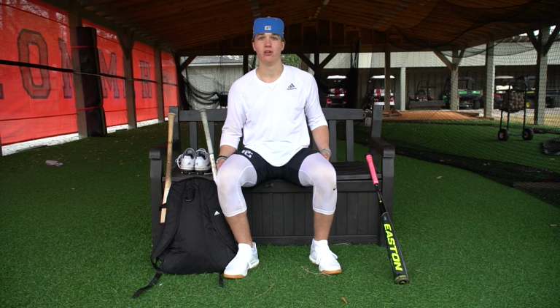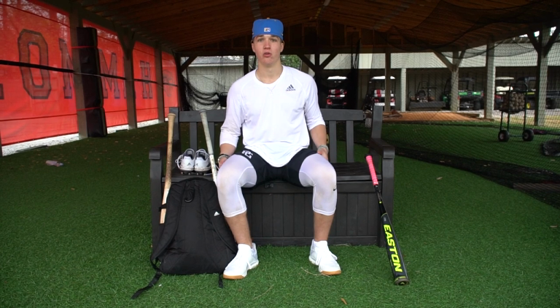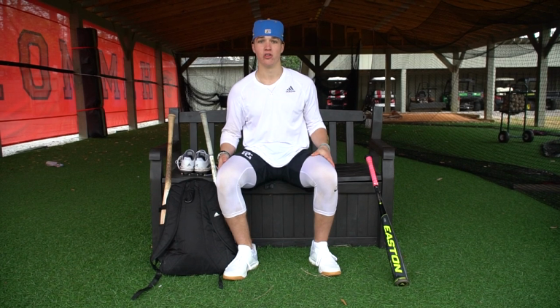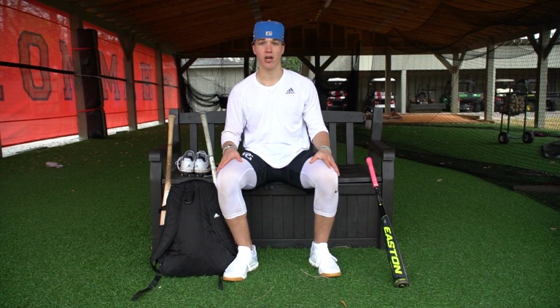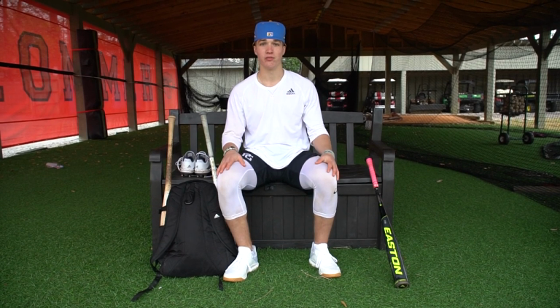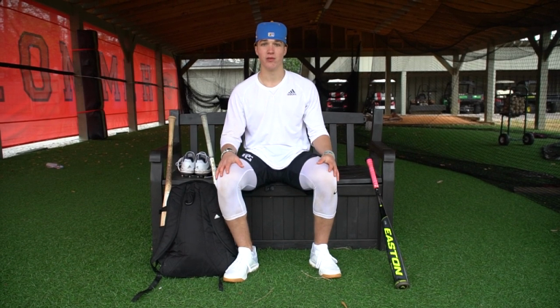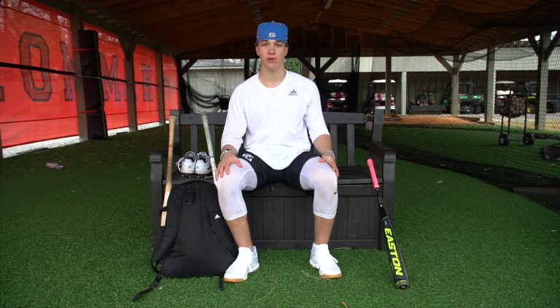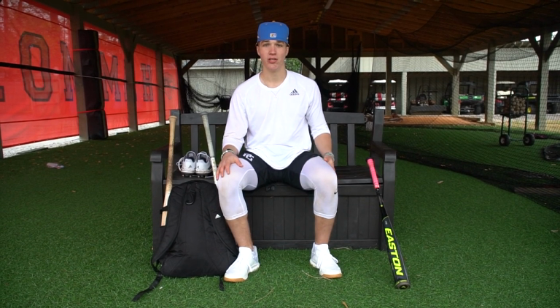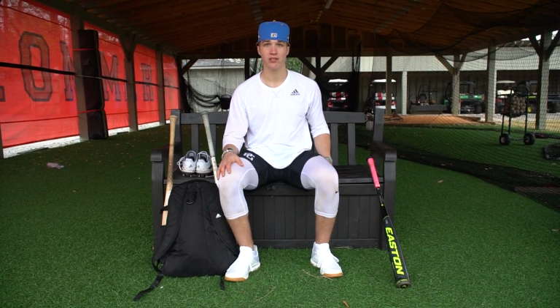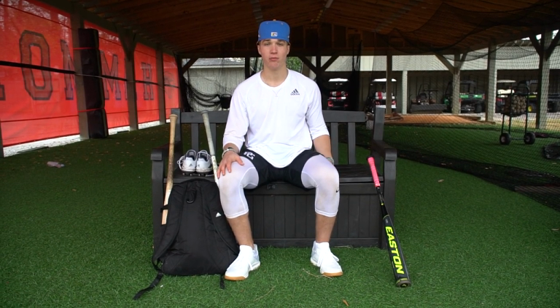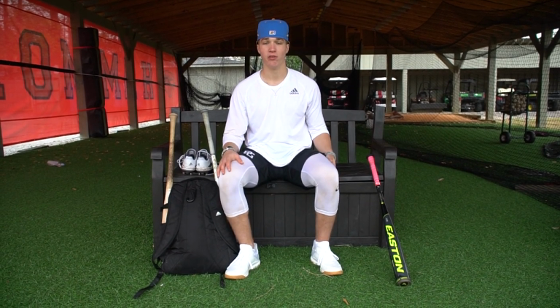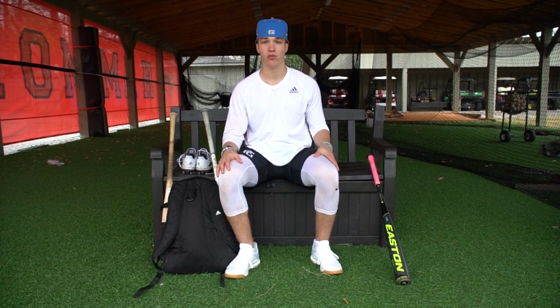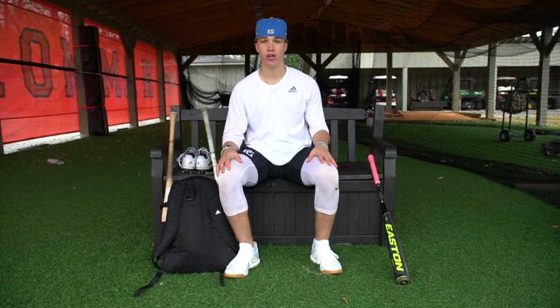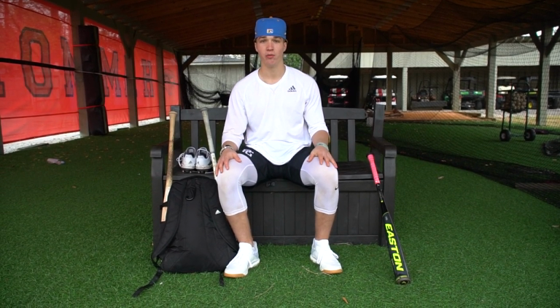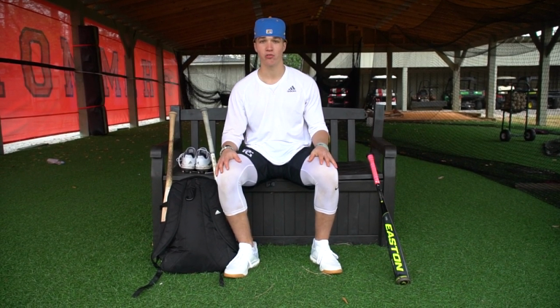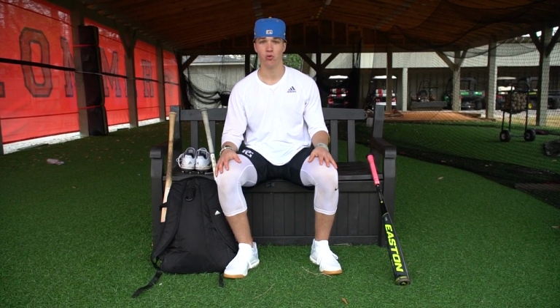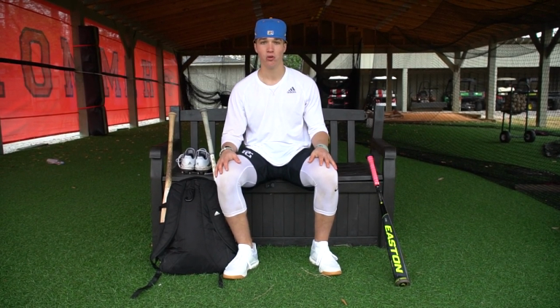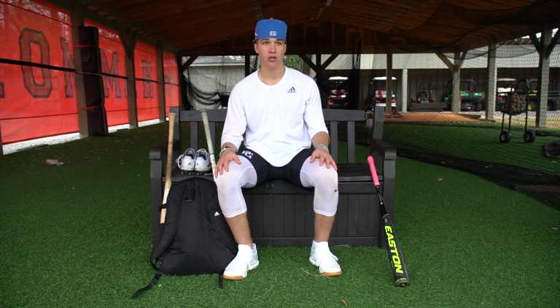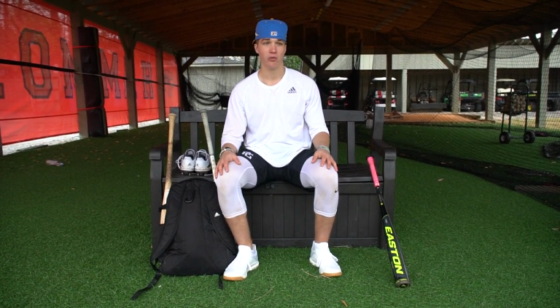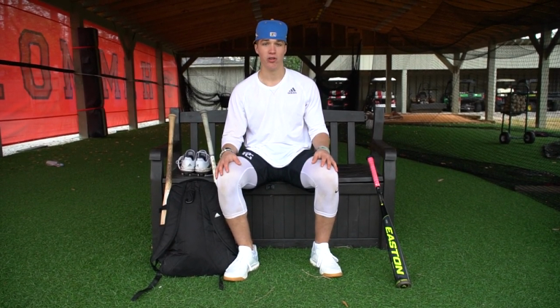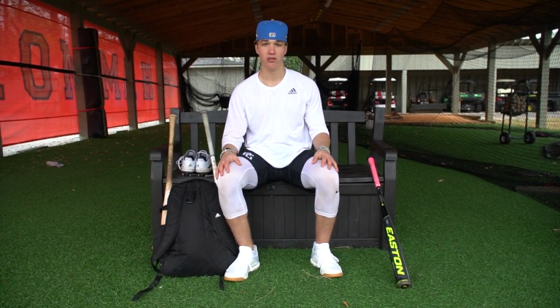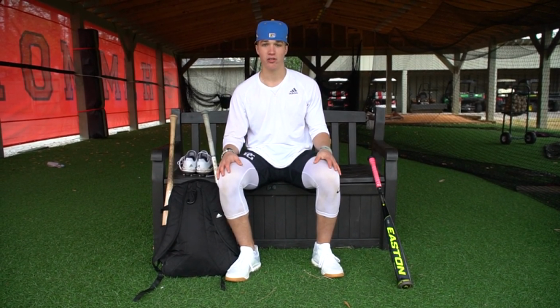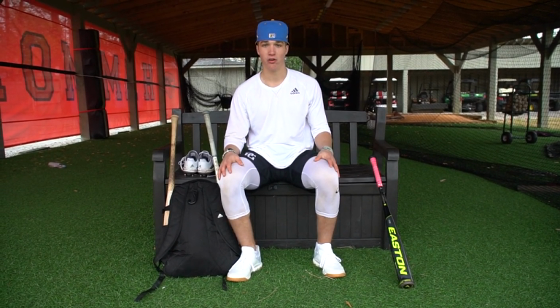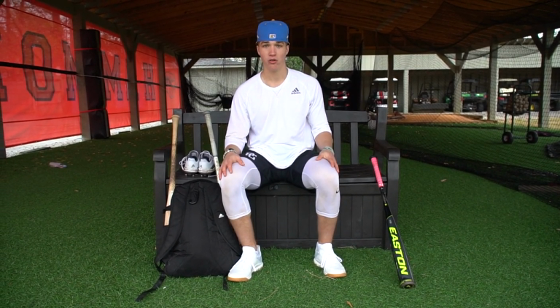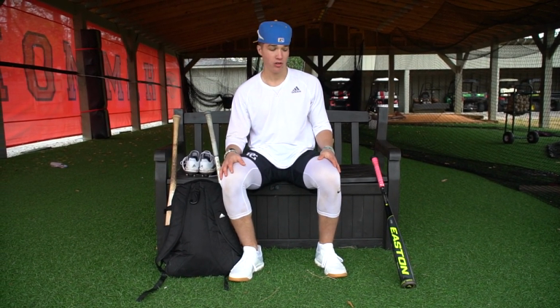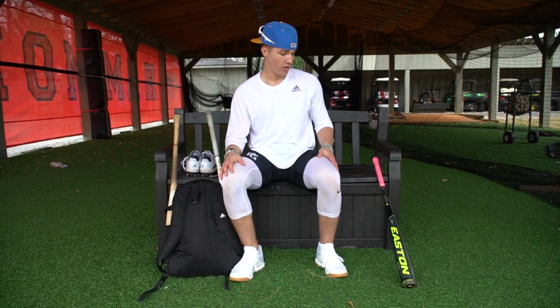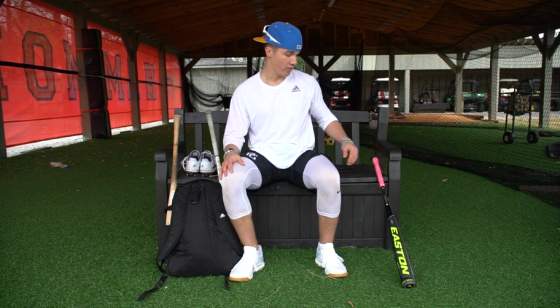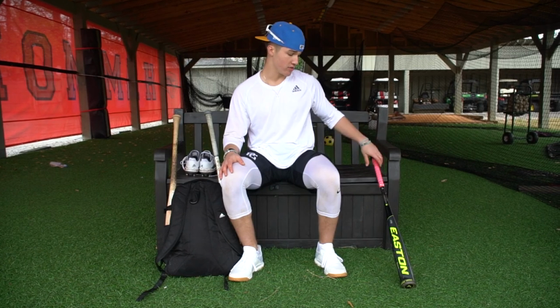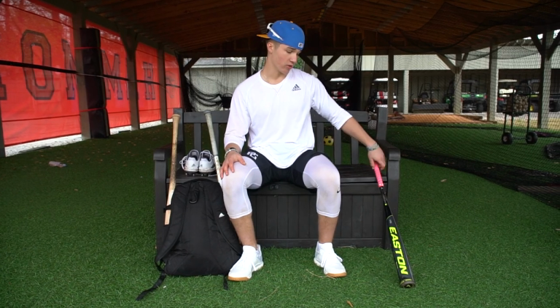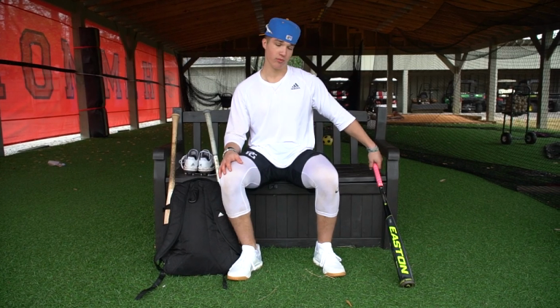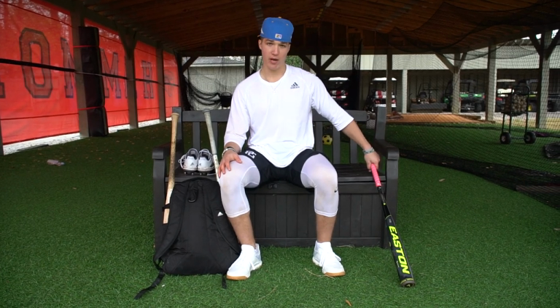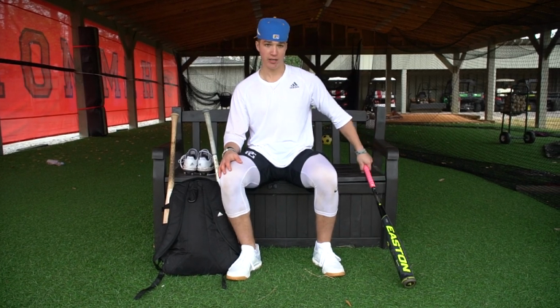What's up guys? My name is Vinley Yates. I'm an infielder at Hammond School committed to the Citadel, and this is what's in my bag.